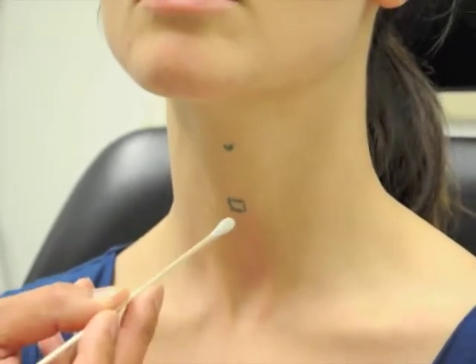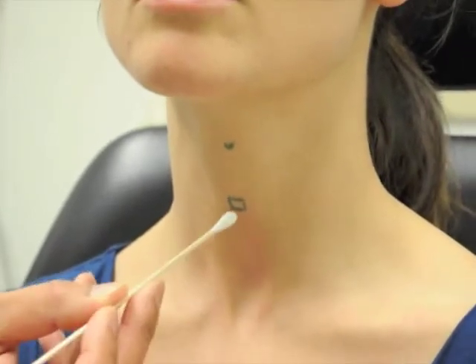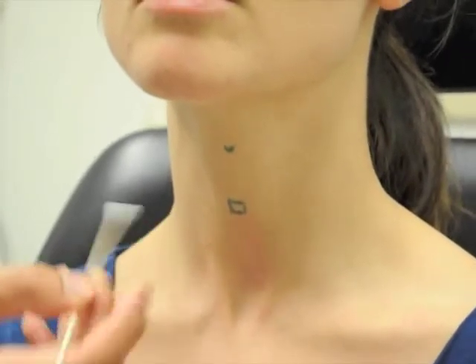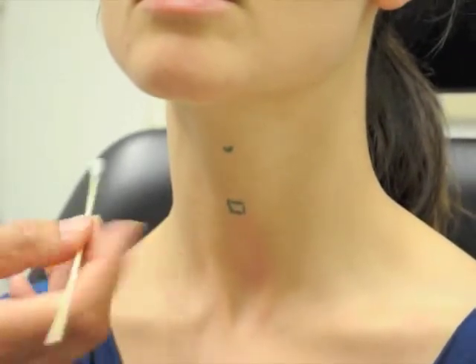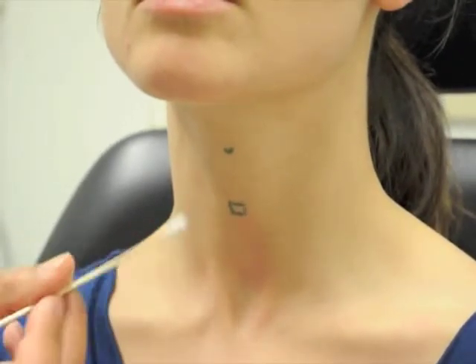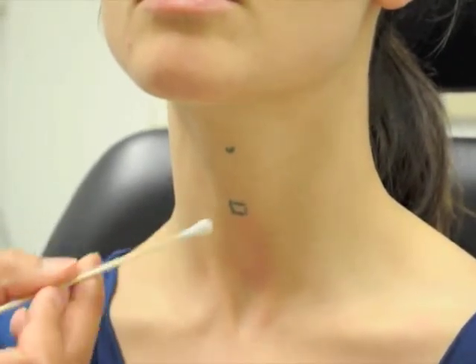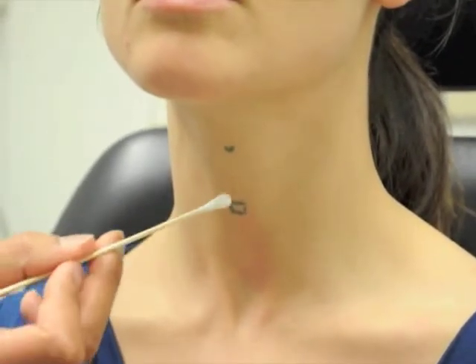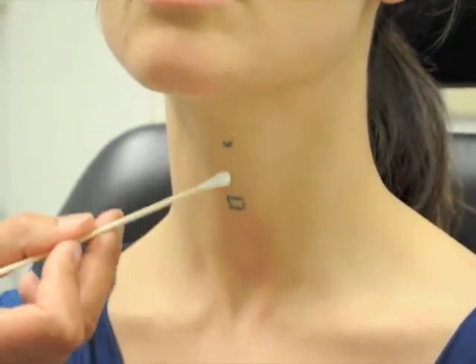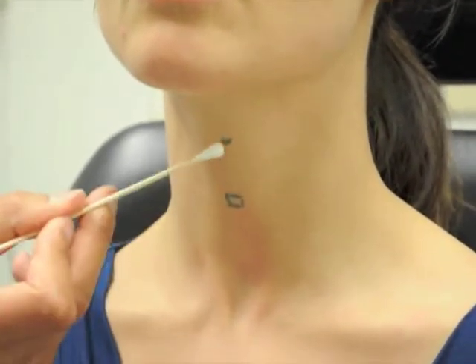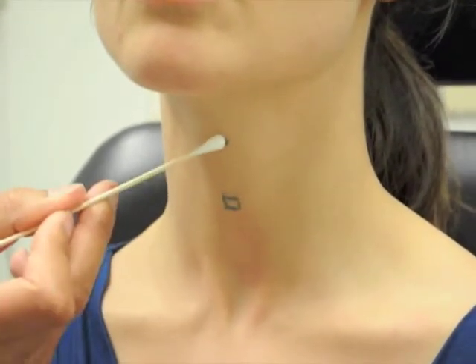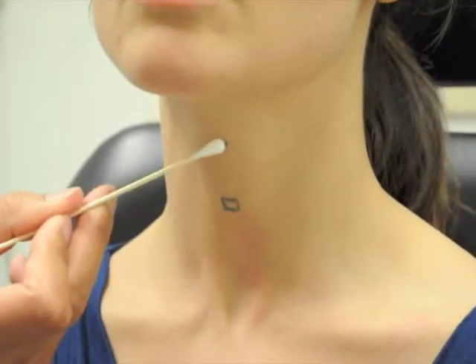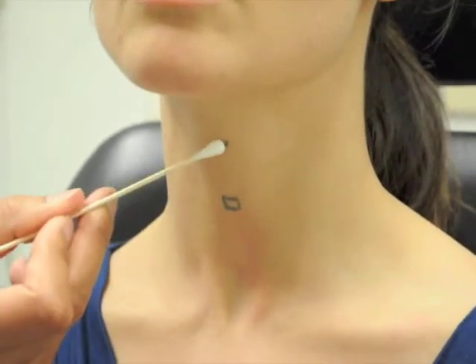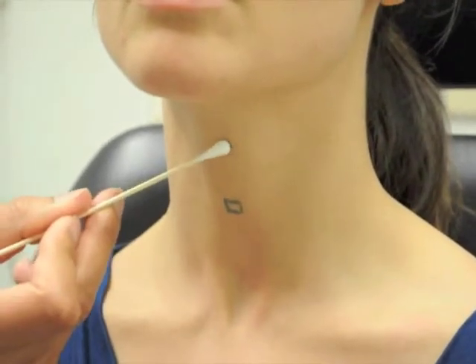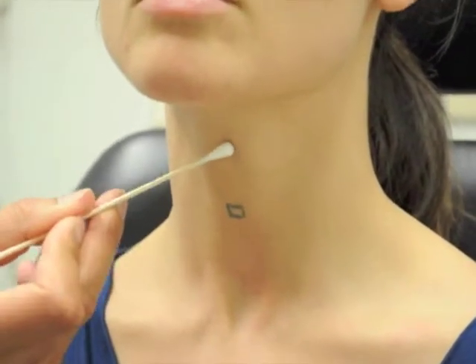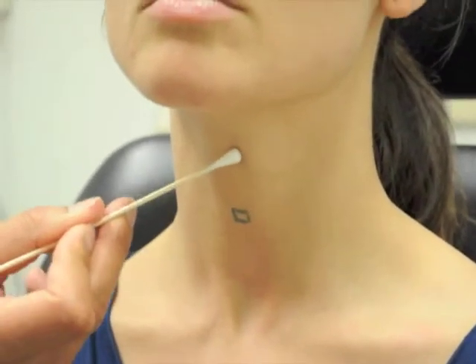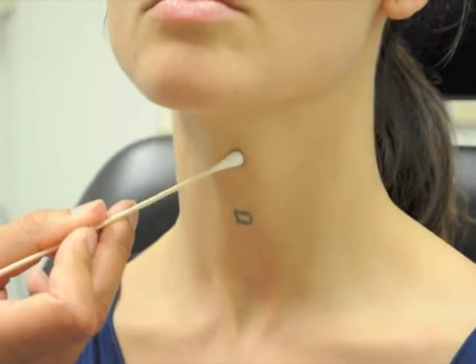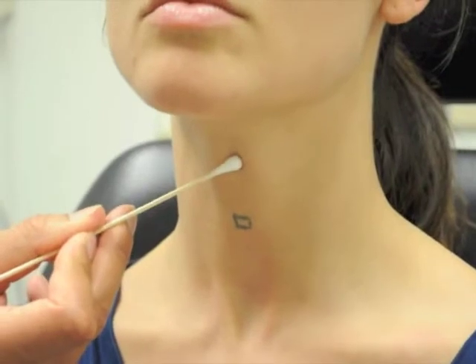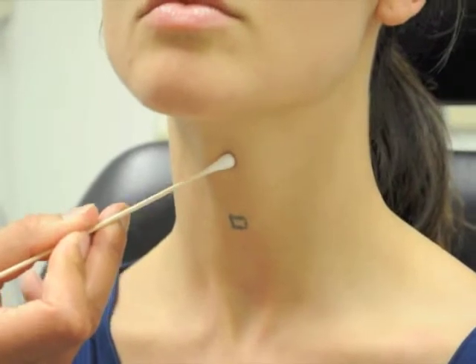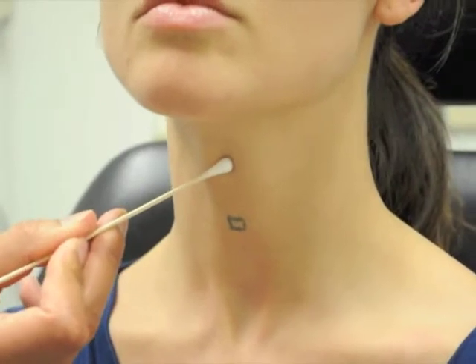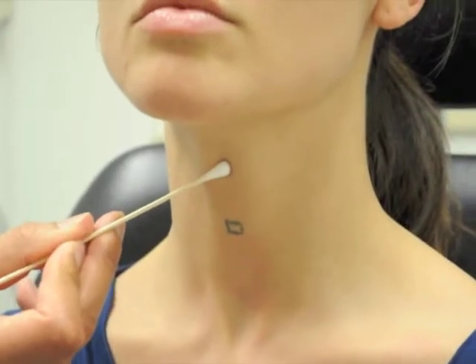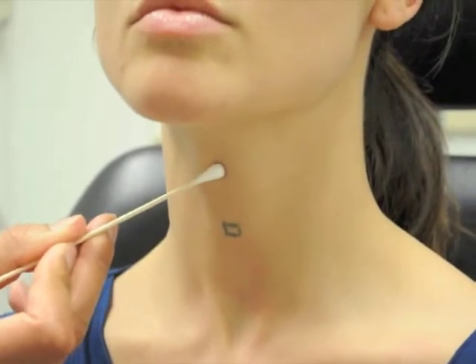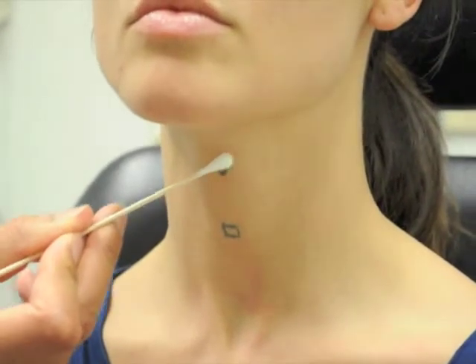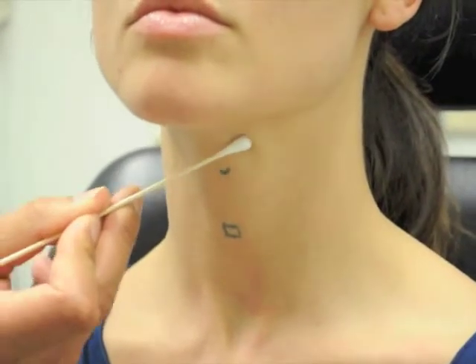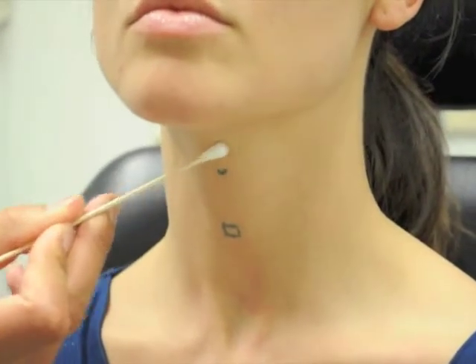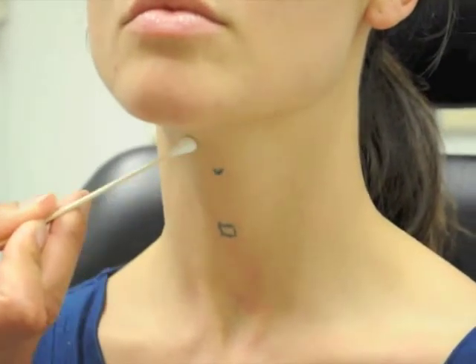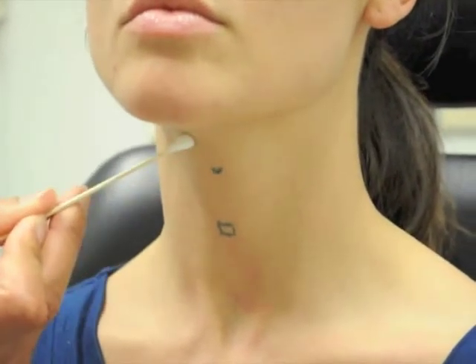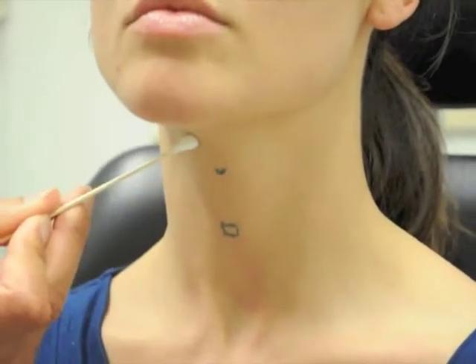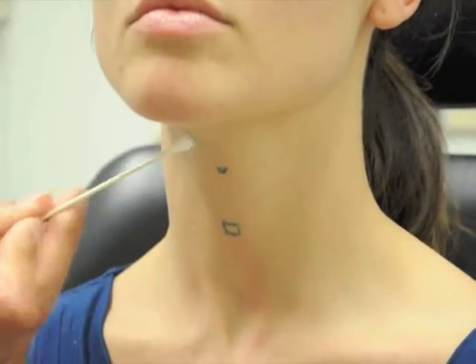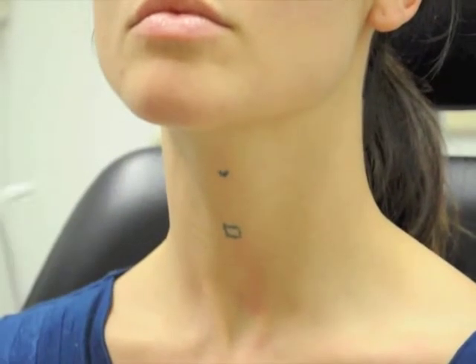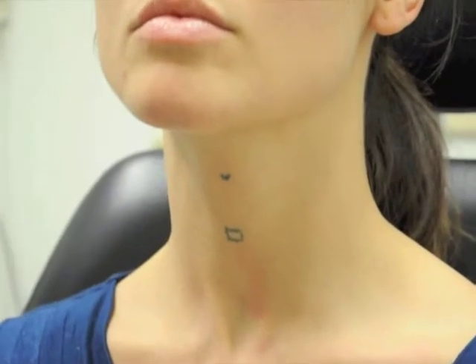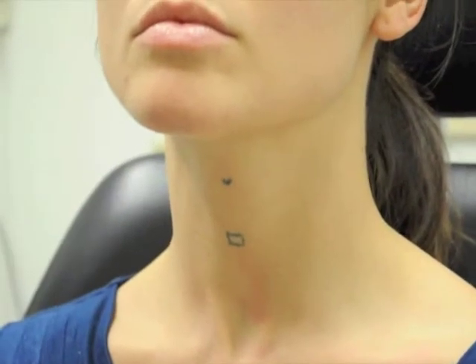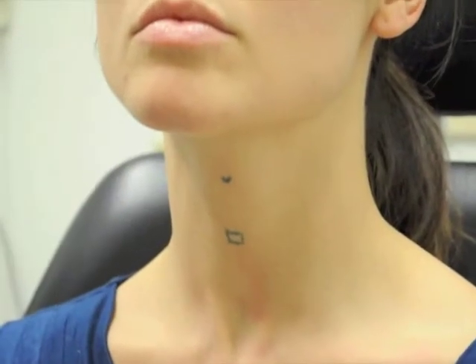Above here, if we follow up, we can feel a notch here, which represents the thyroid notch, and then the hyoid bone above that.